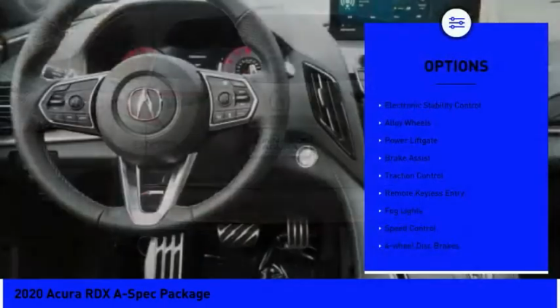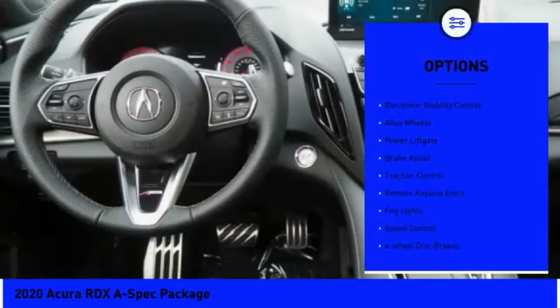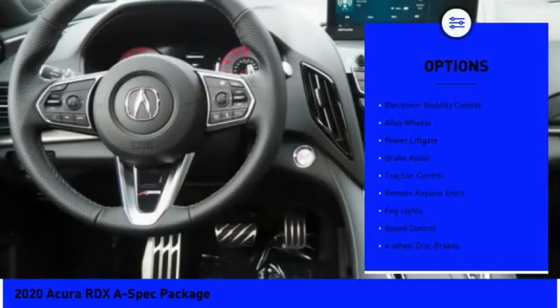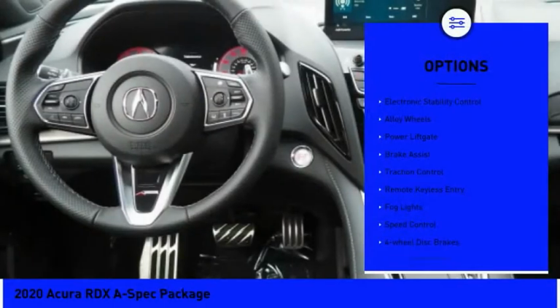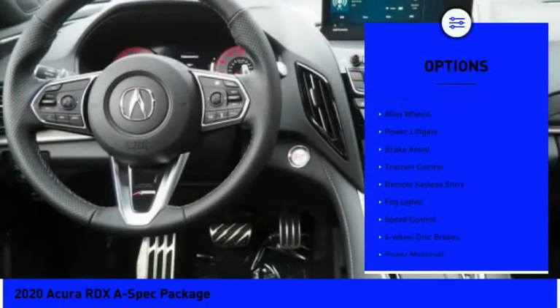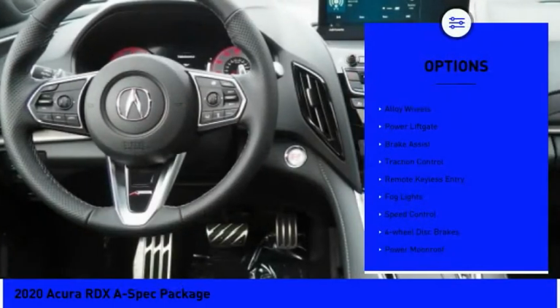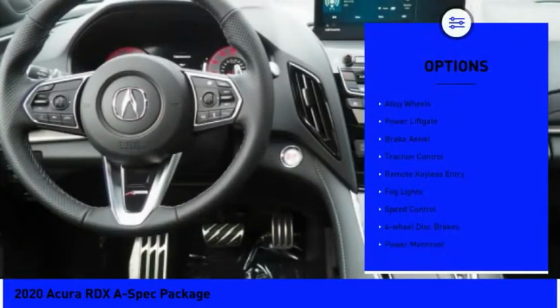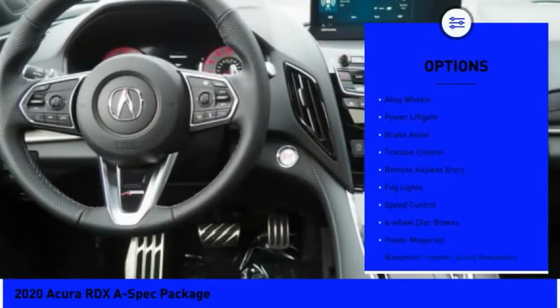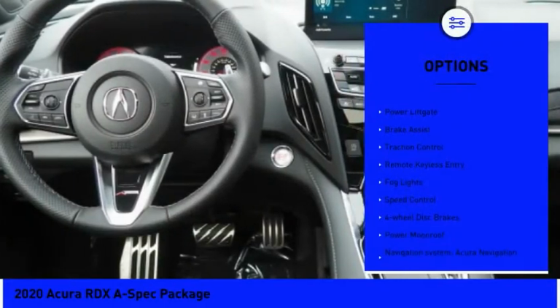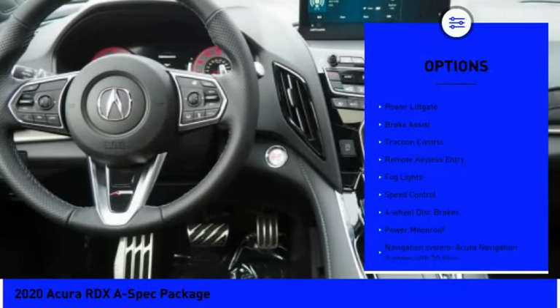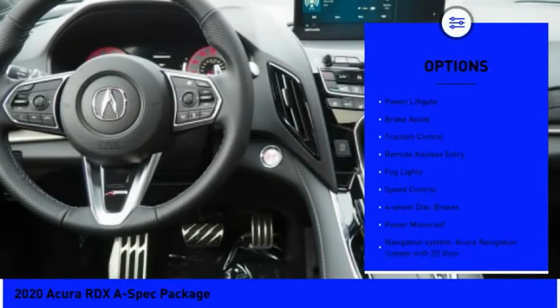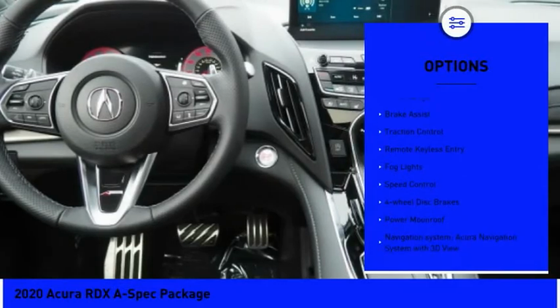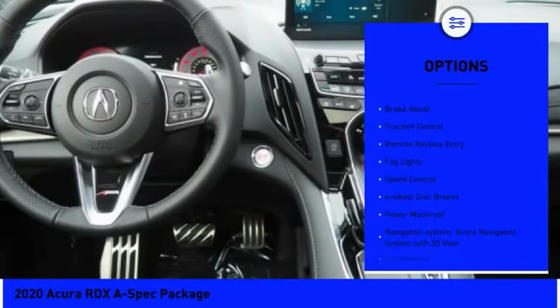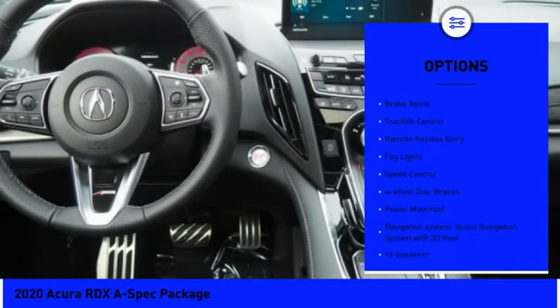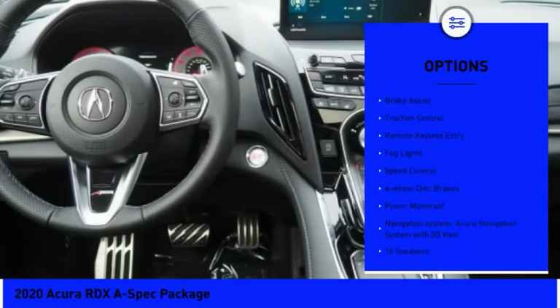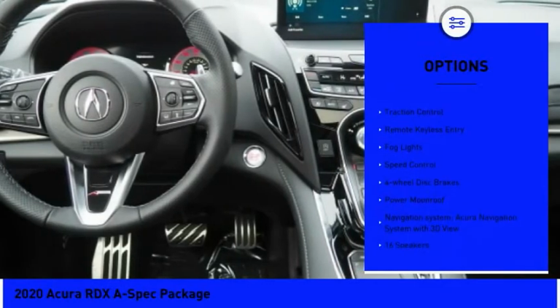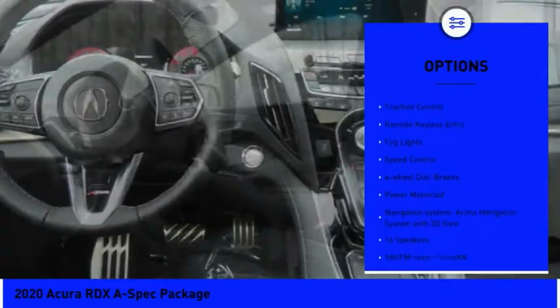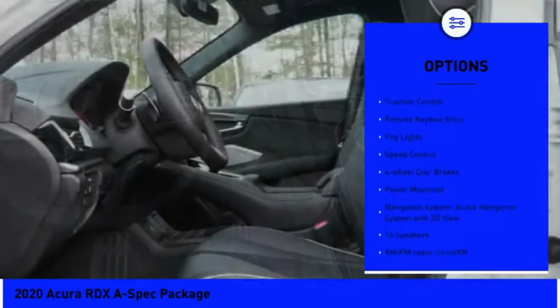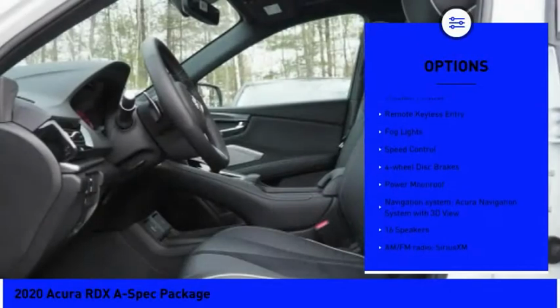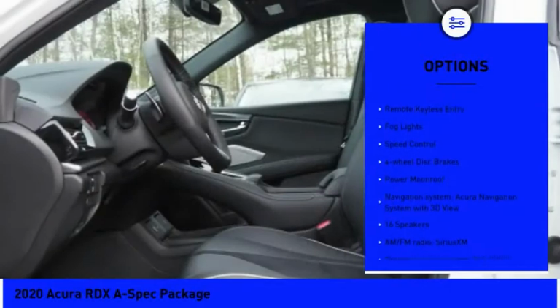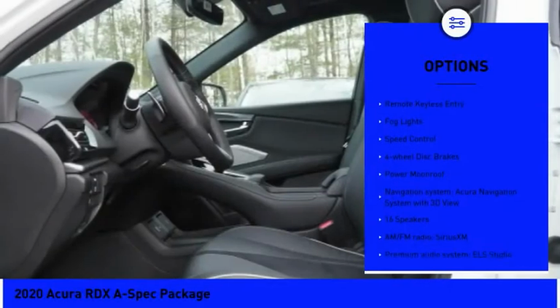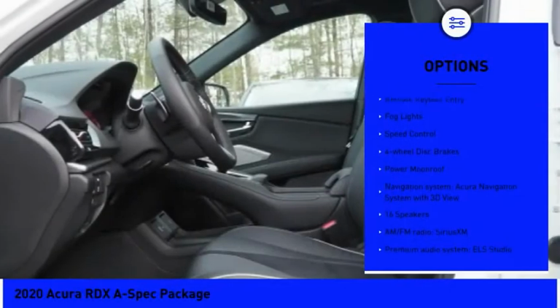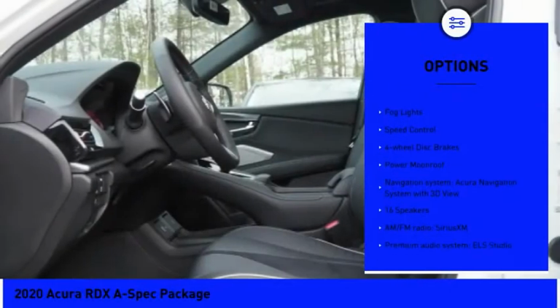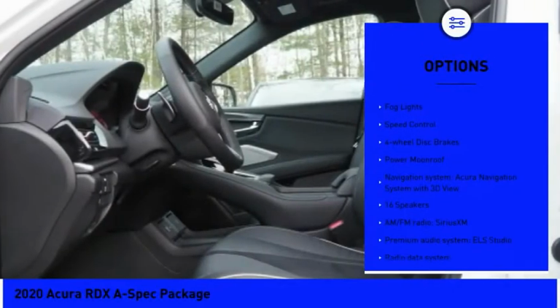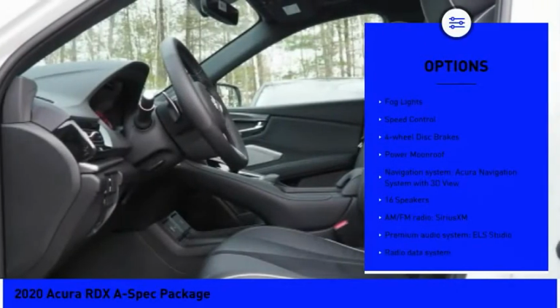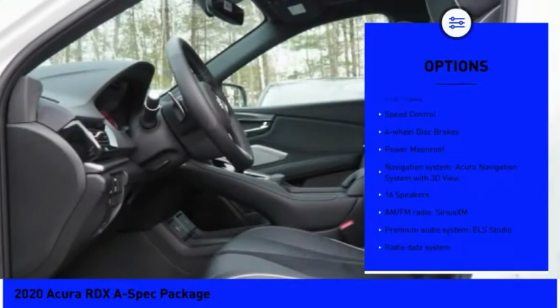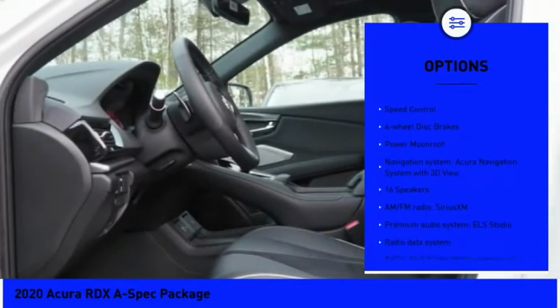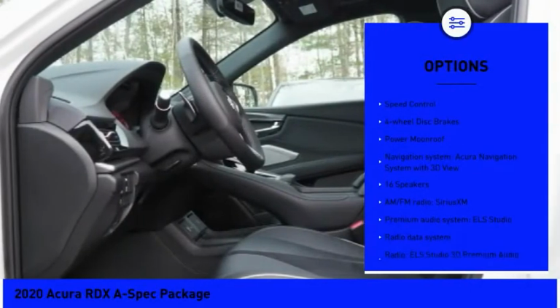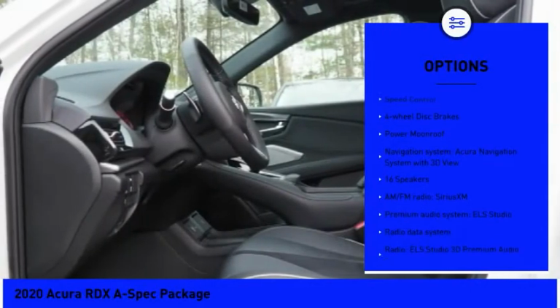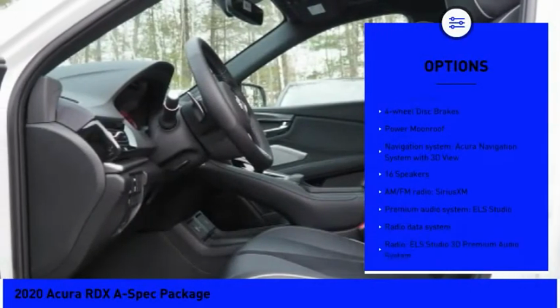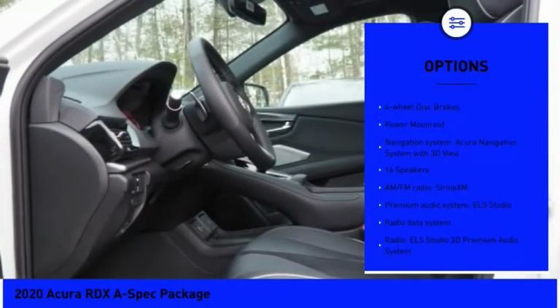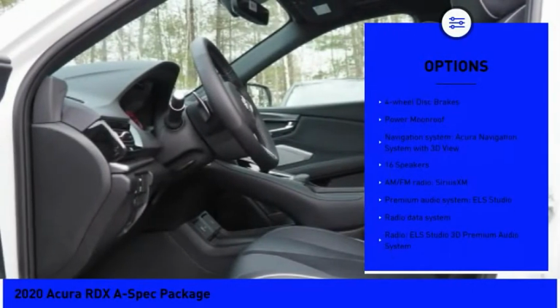Electronic stability control, alloy wheels, power liftgate, brake assist, traction control.